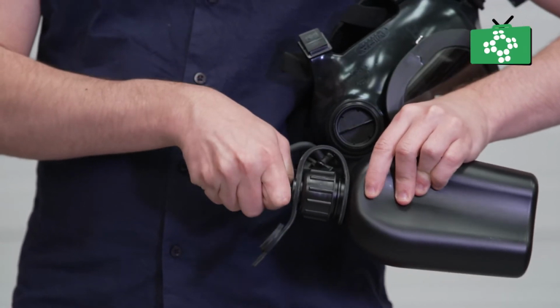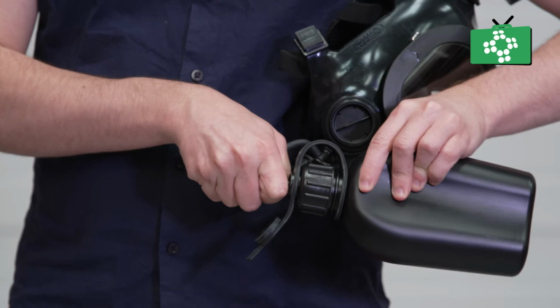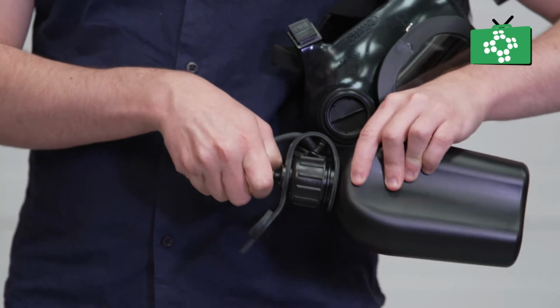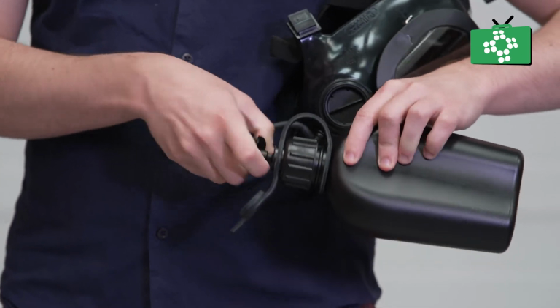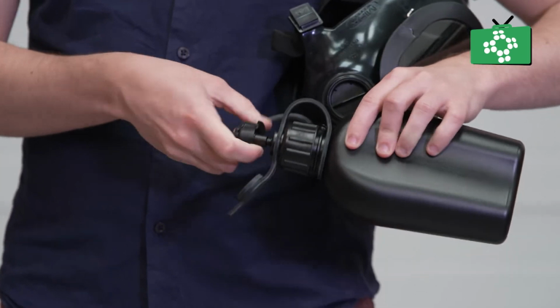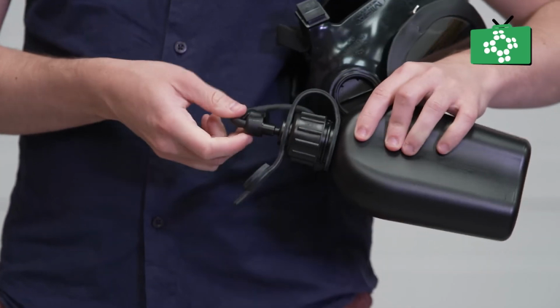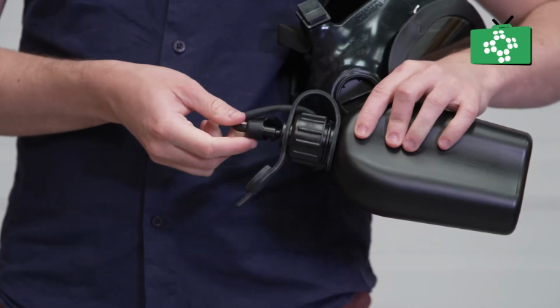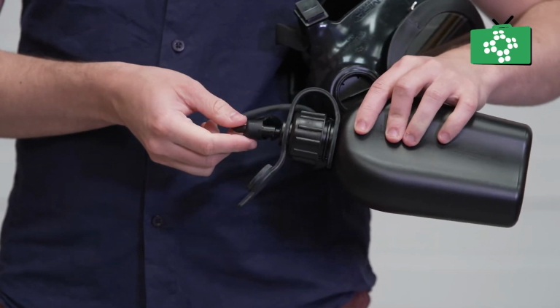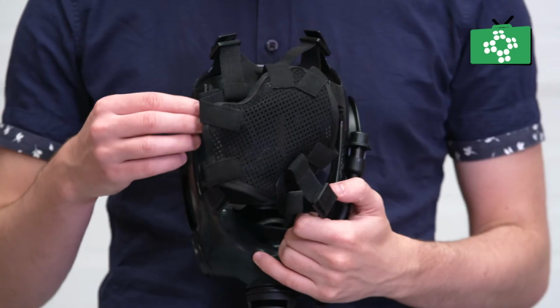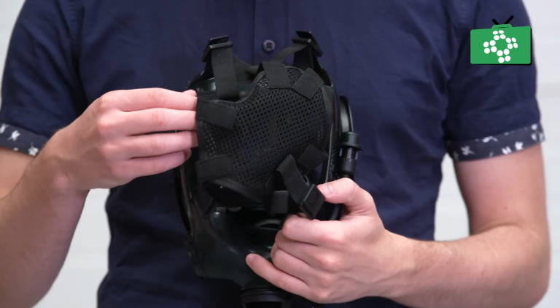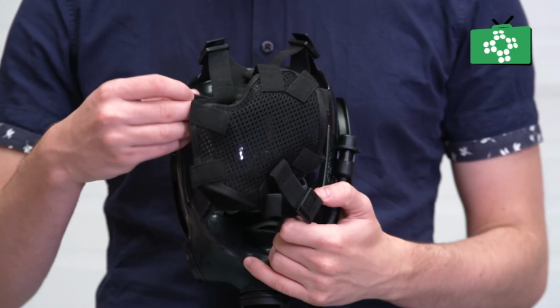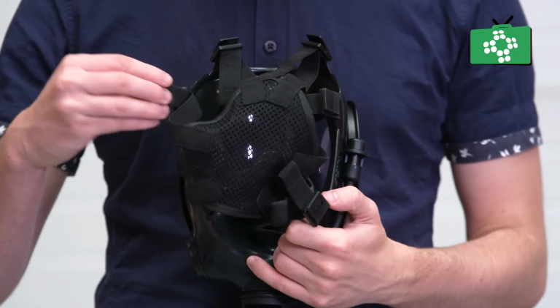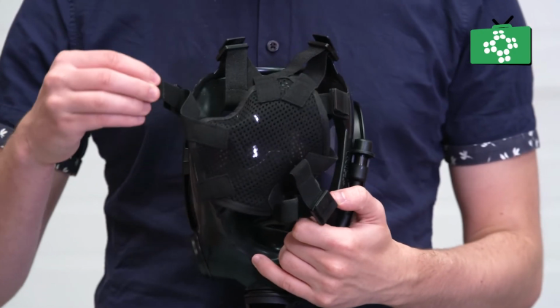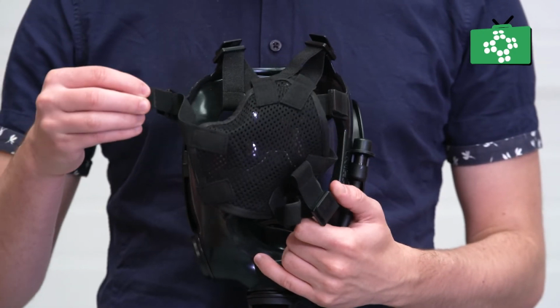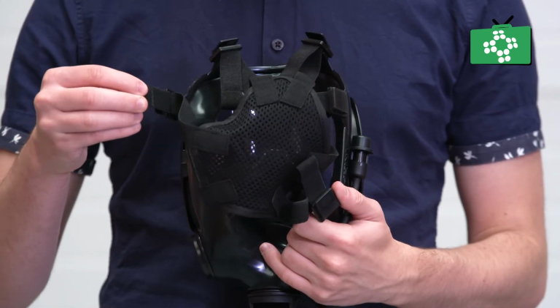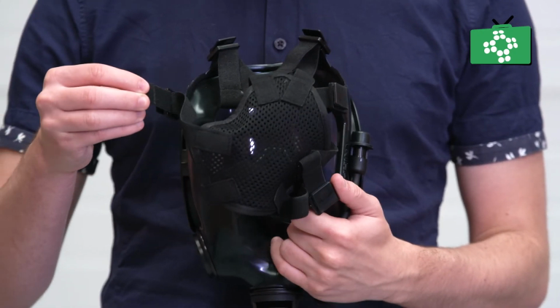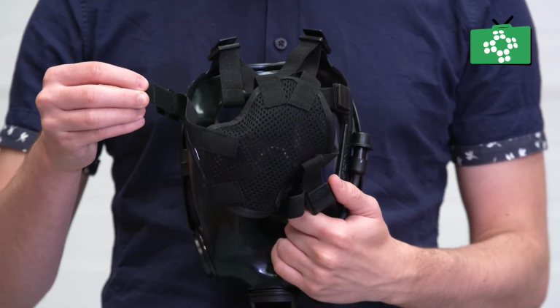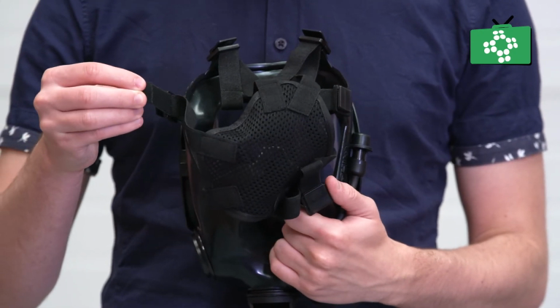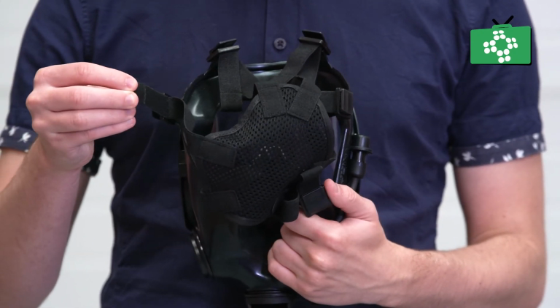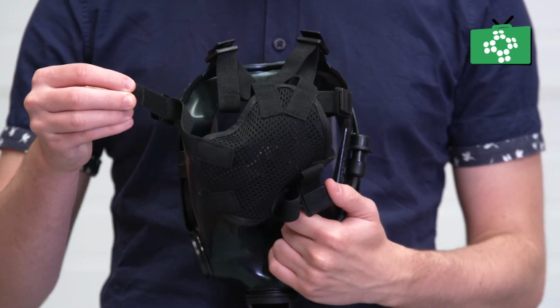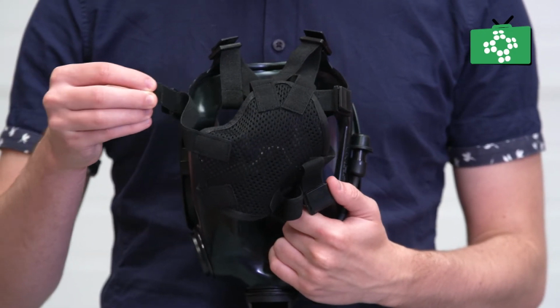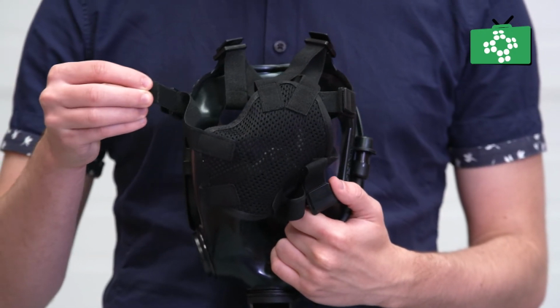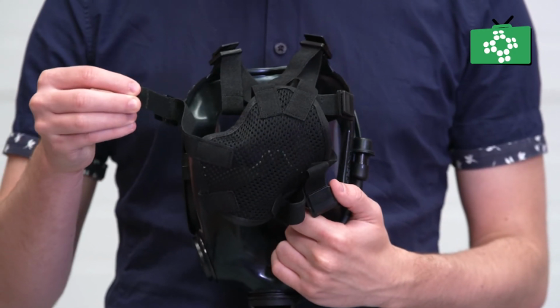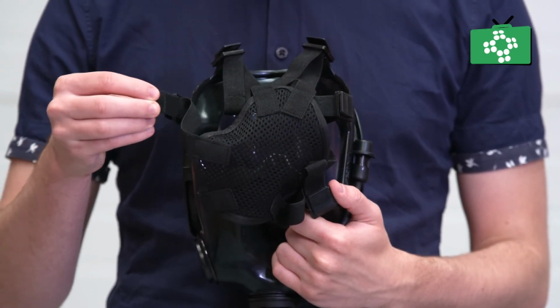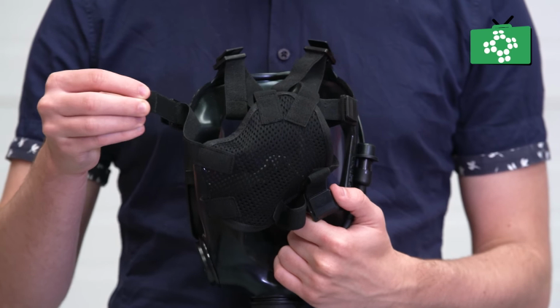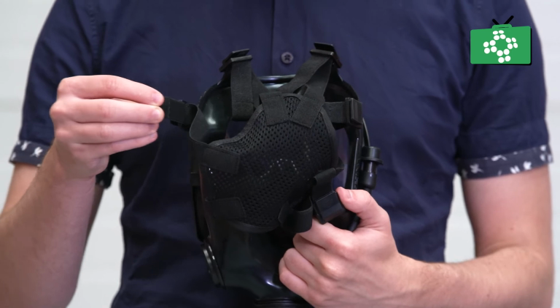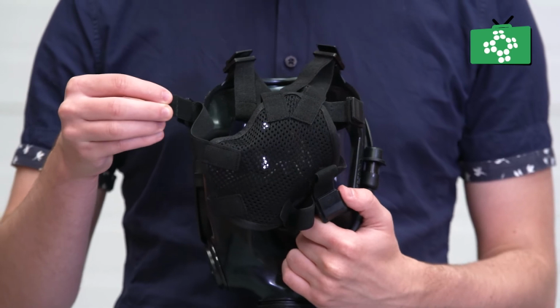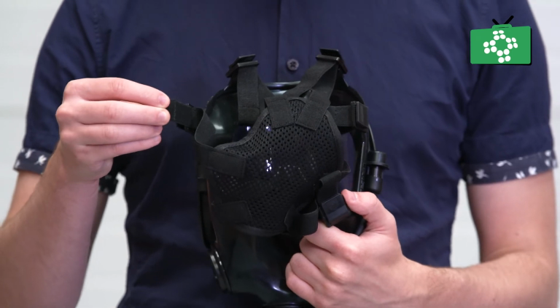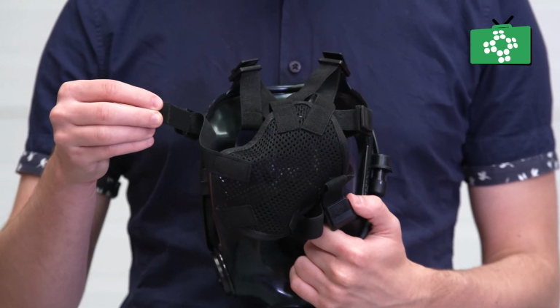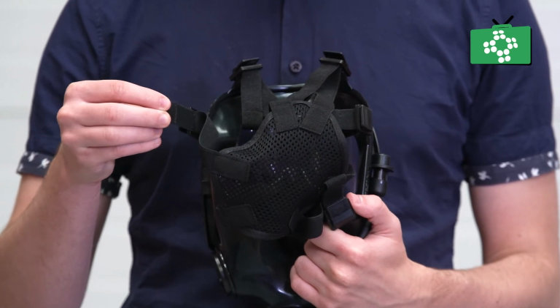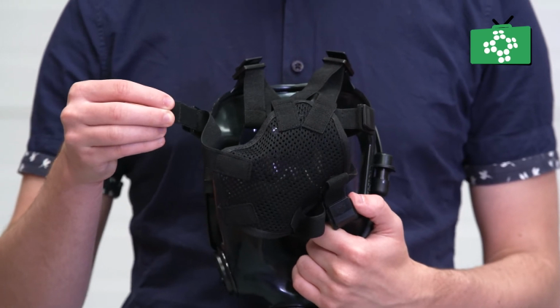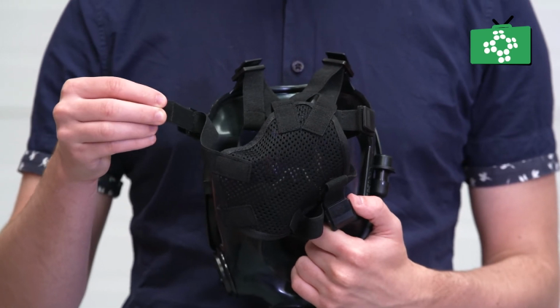The straps on the back are fully adjustable to make sure the mask sits correctly on the face with no unfiltered air being allowed in.